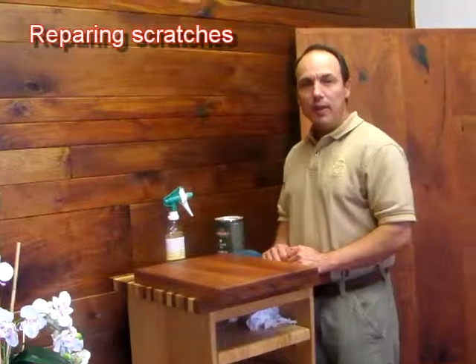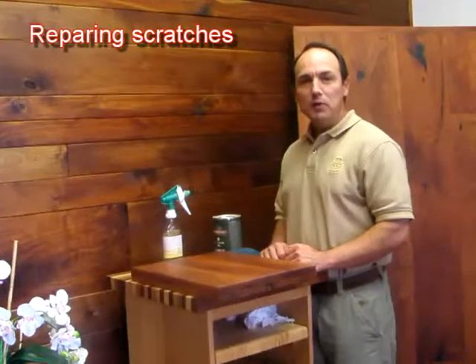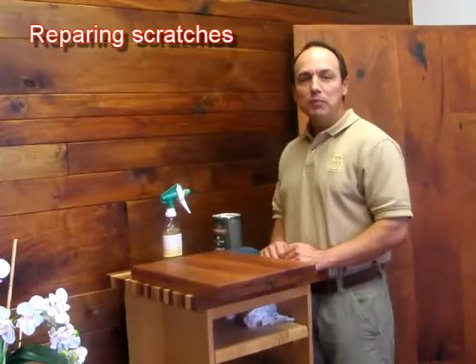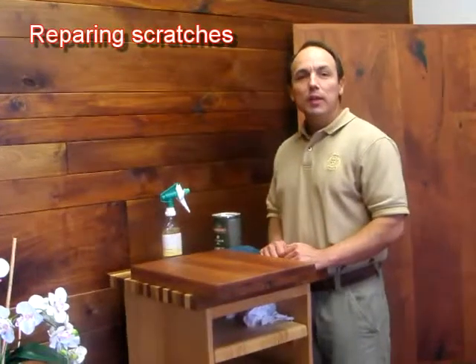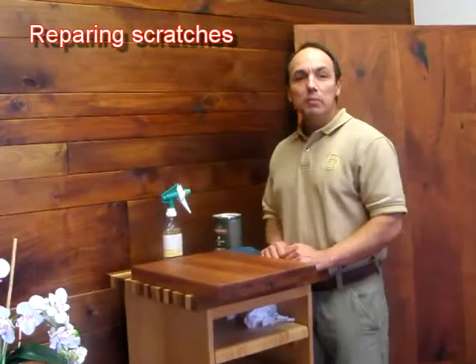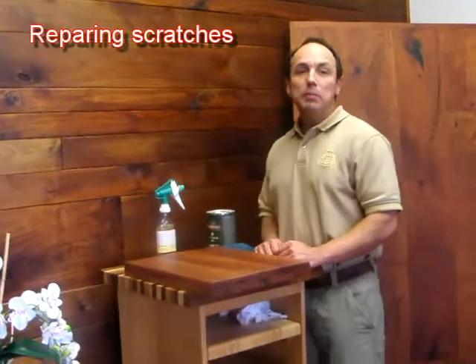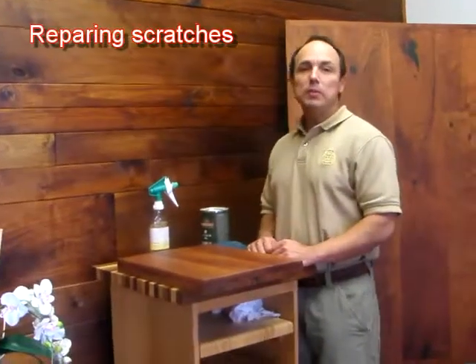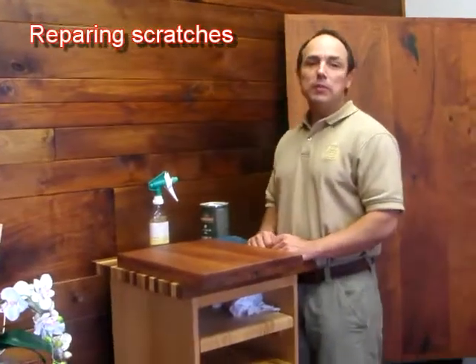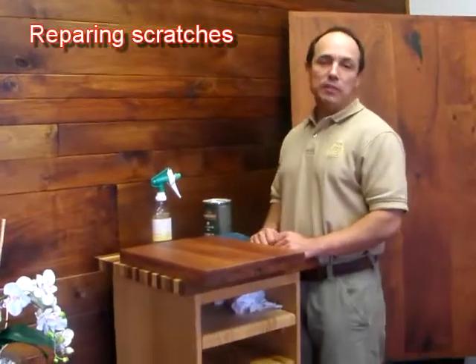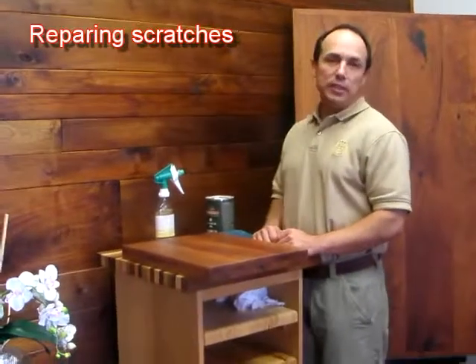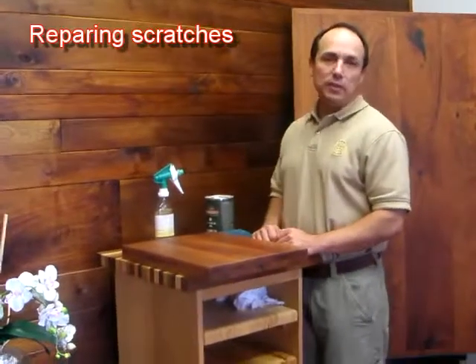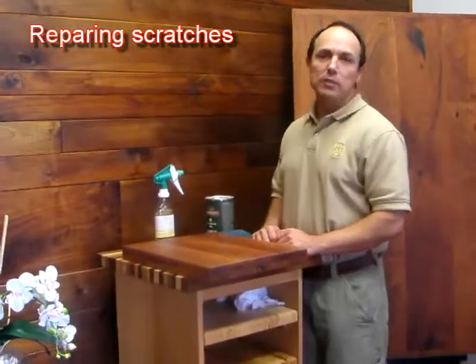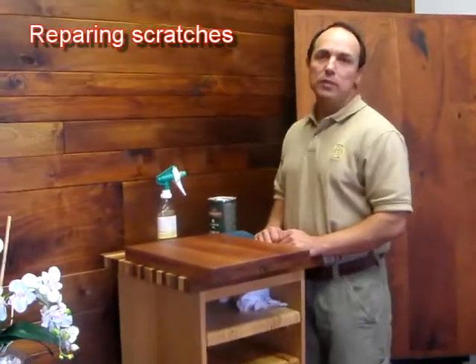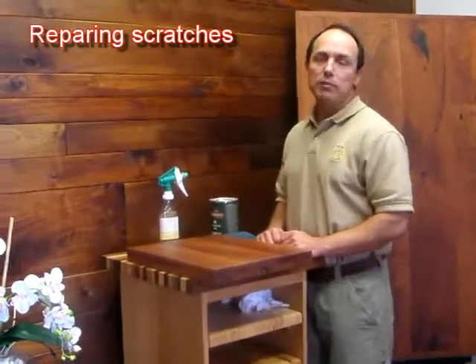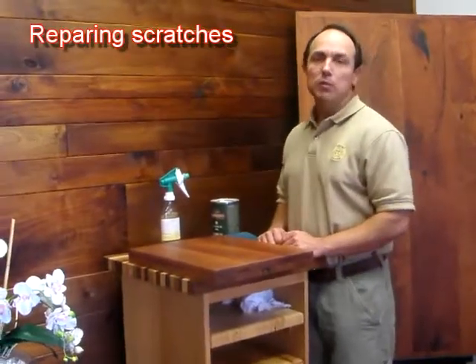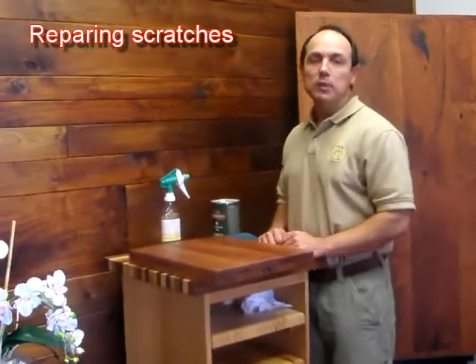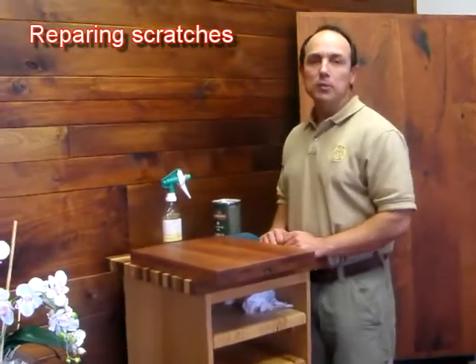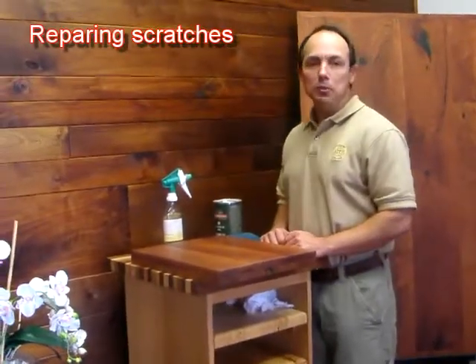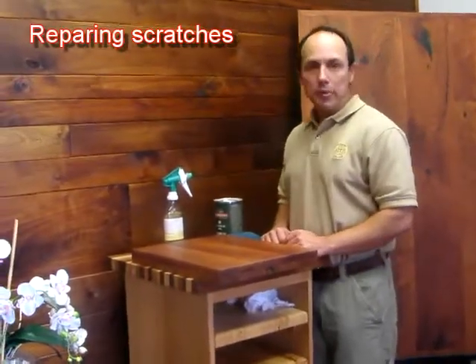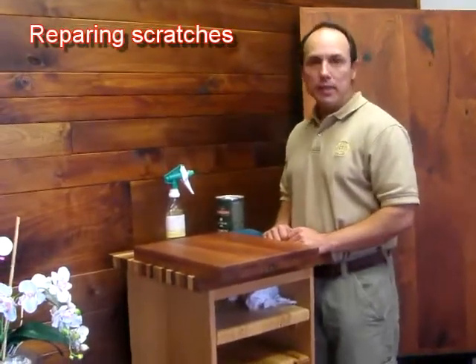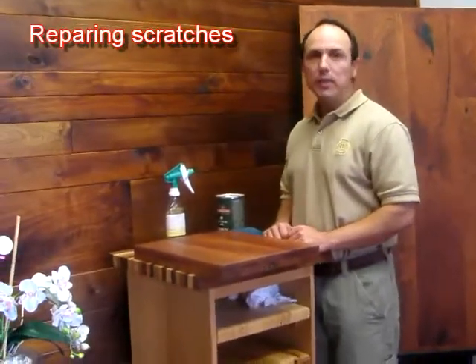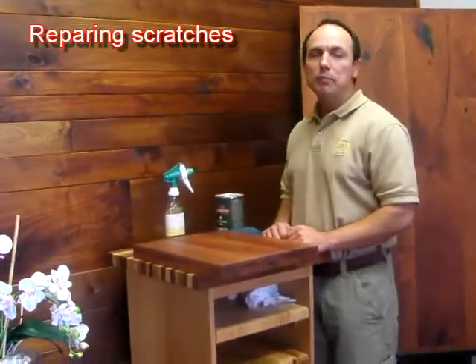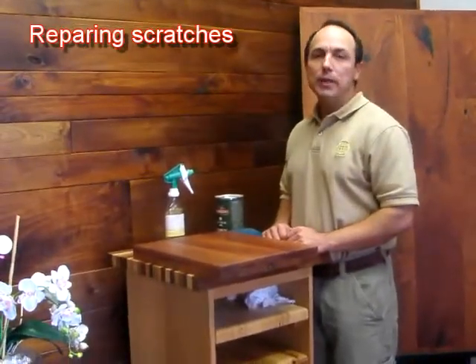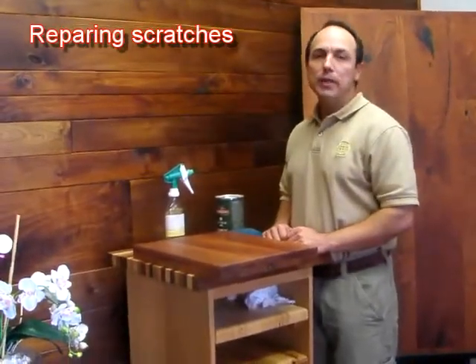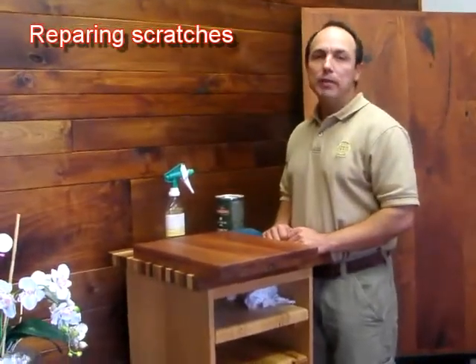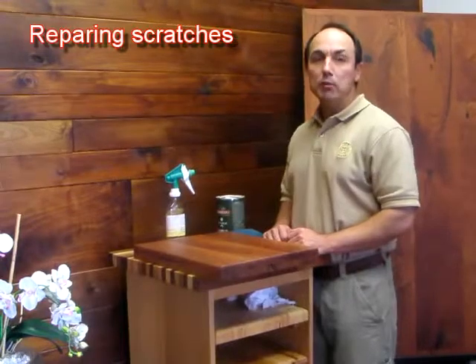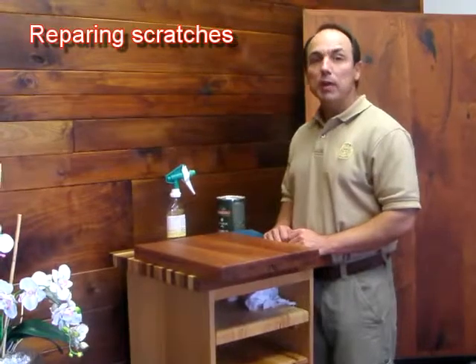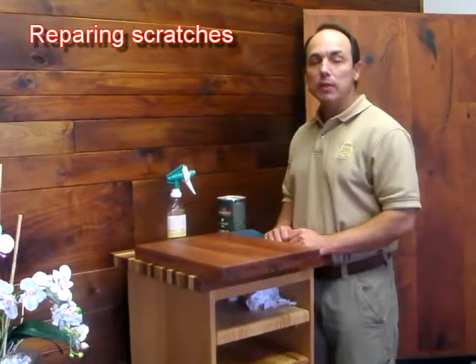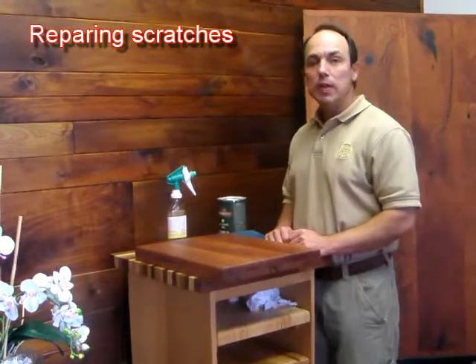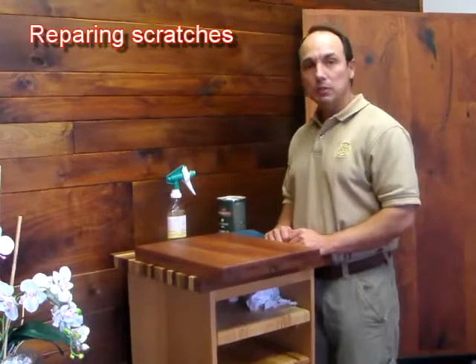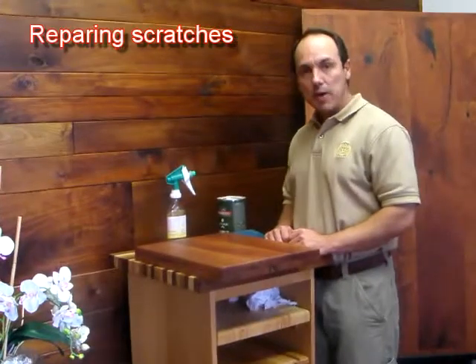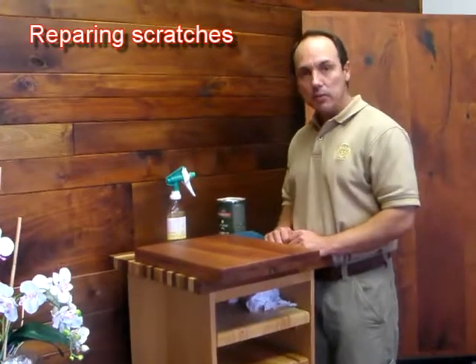Hello. The purpose of this video is to give you the one, two, three in repairing wood countertop scratches.